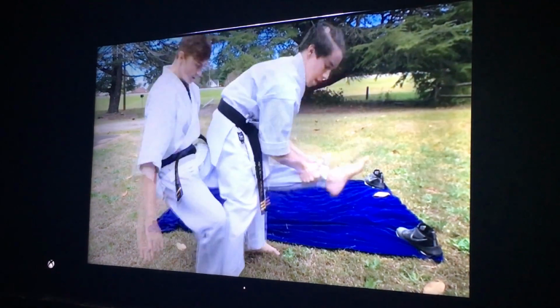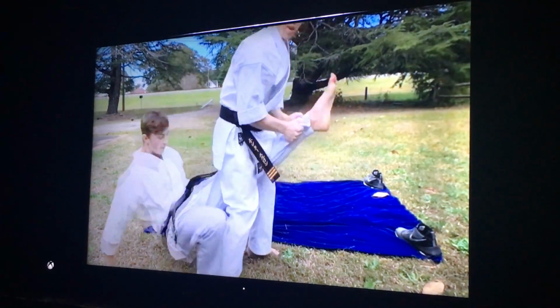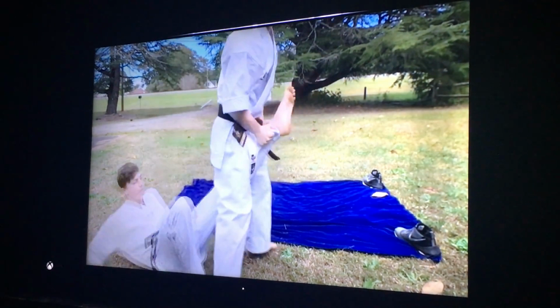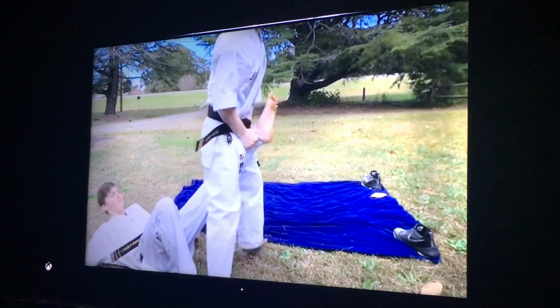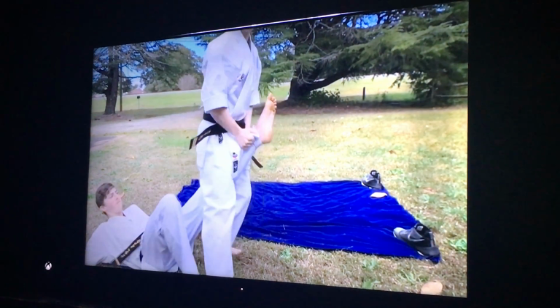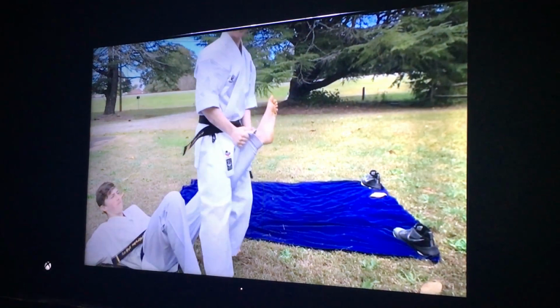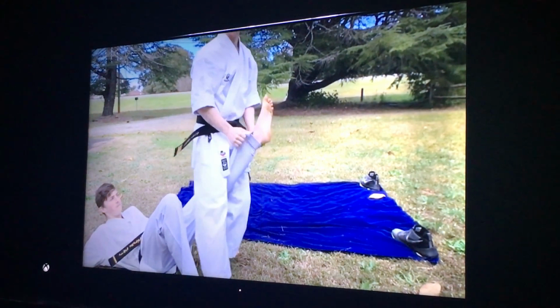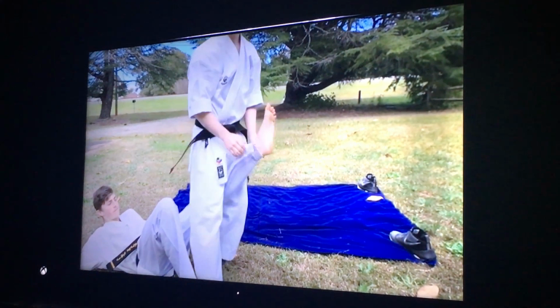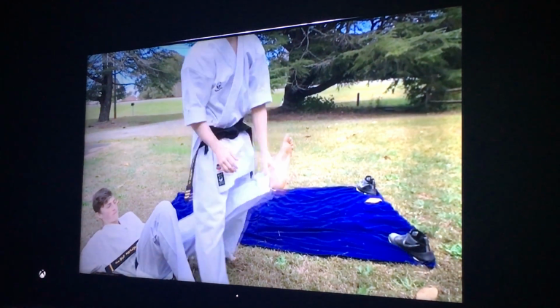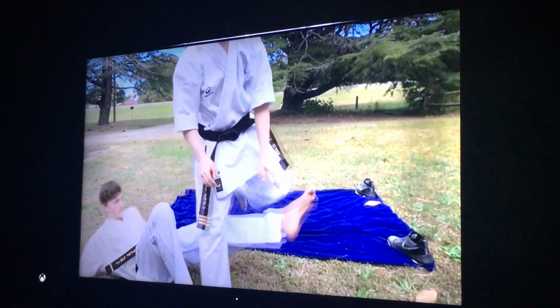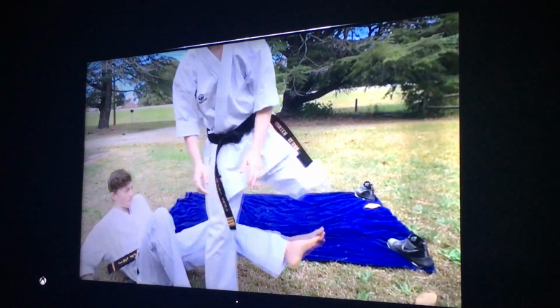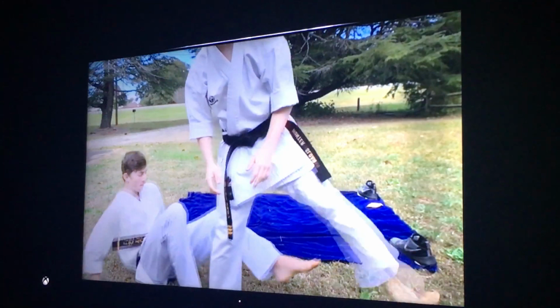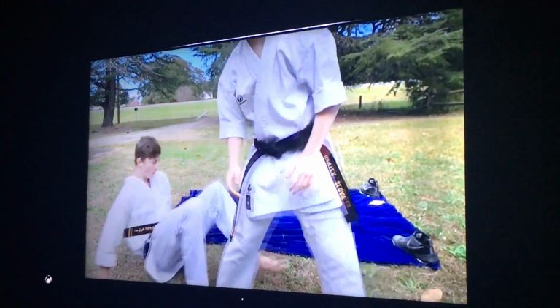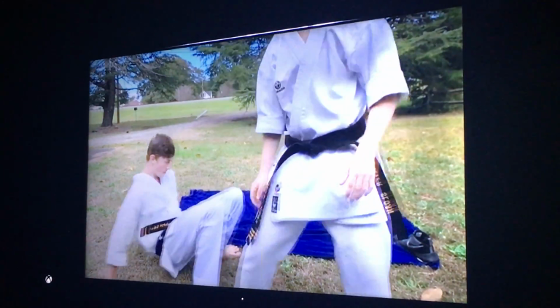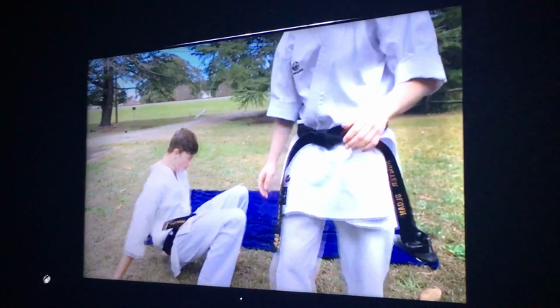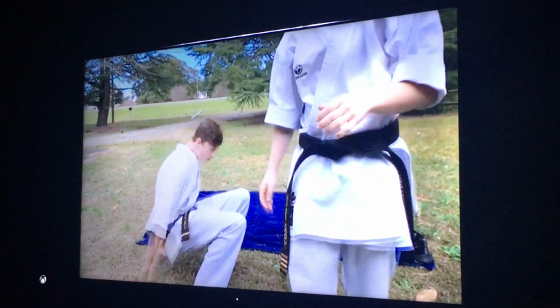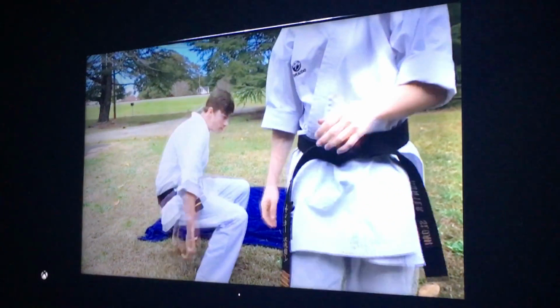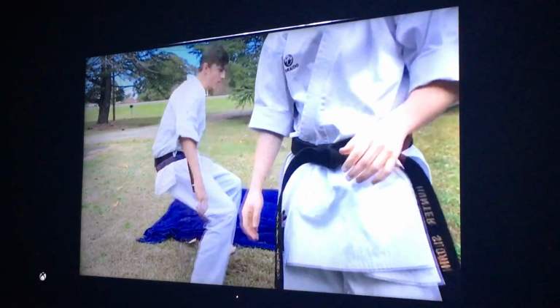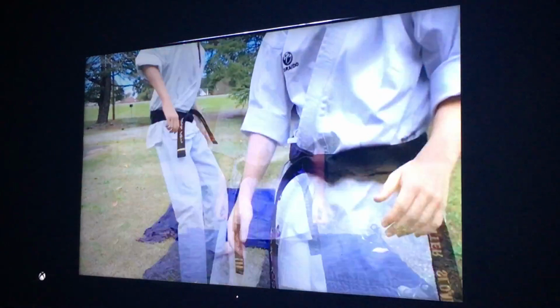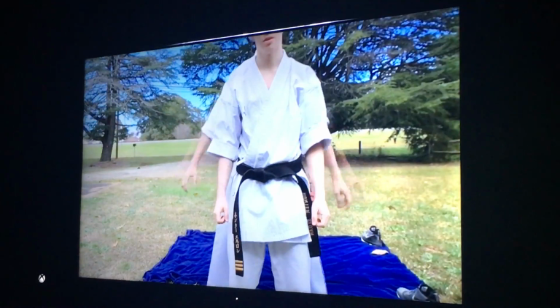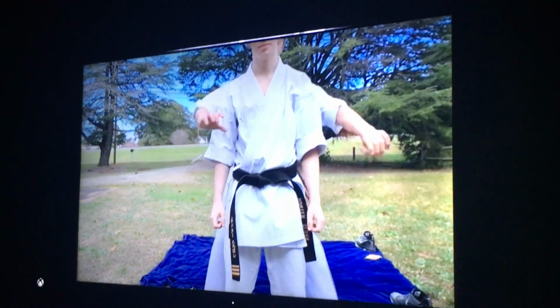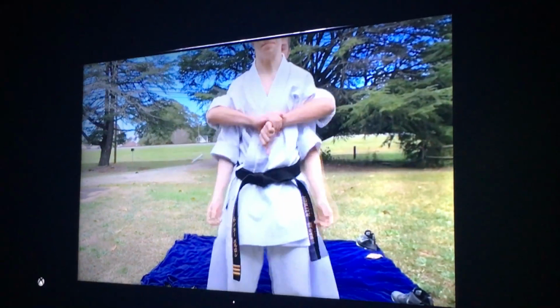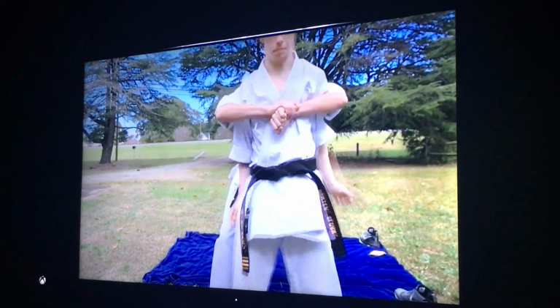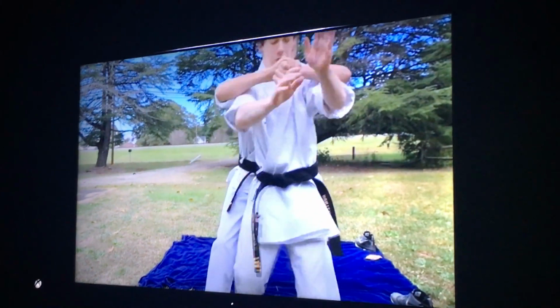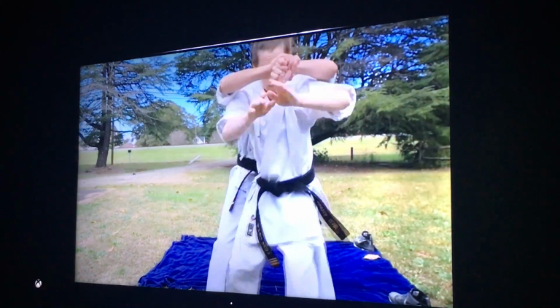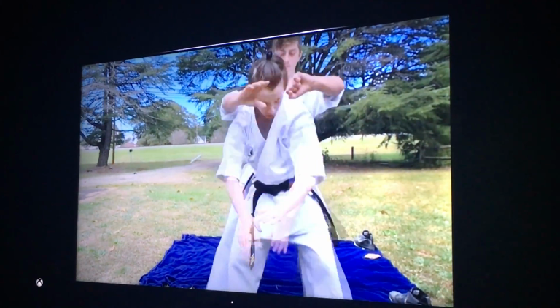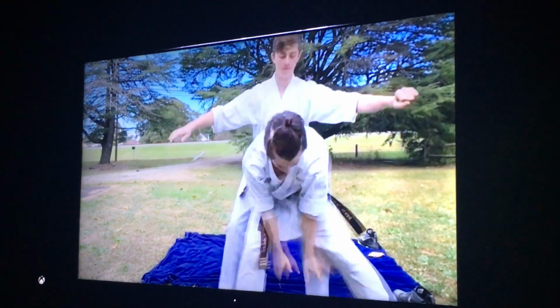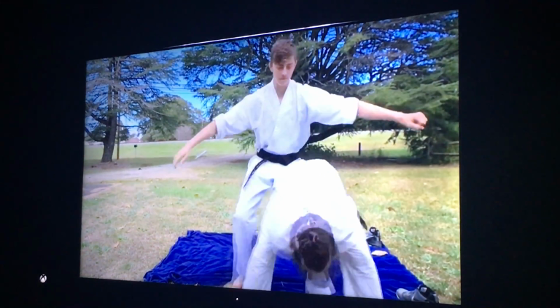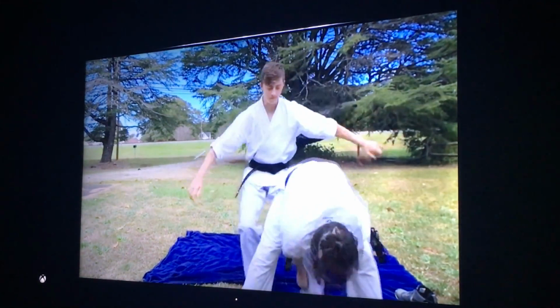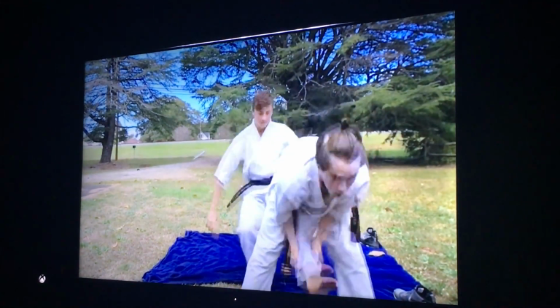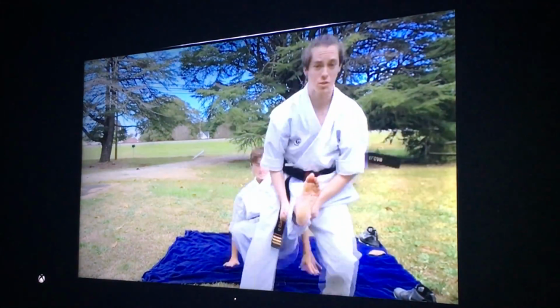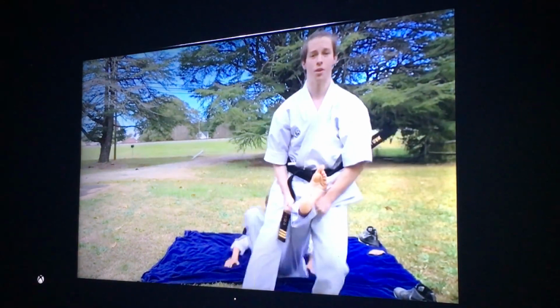It's such a martial art. And the pressure on his knee forces him to go down. That's what we're doing. That's awesome.